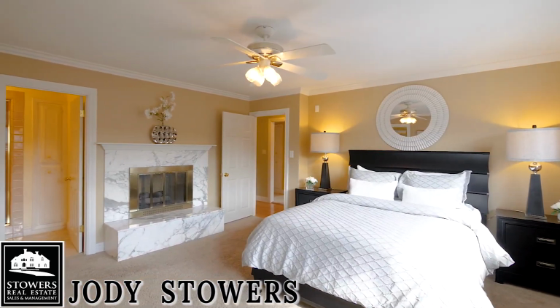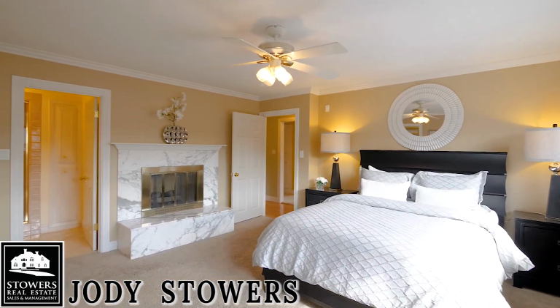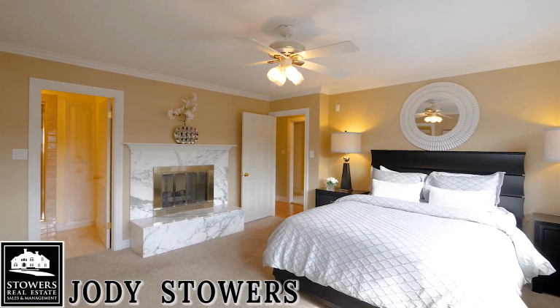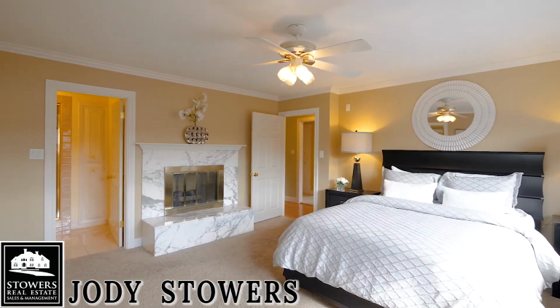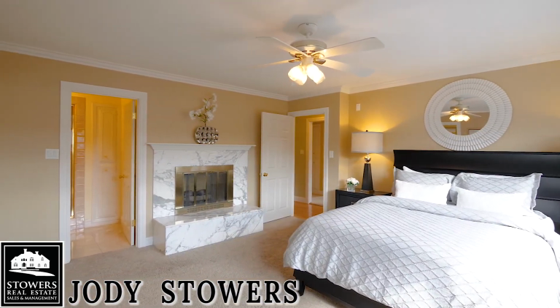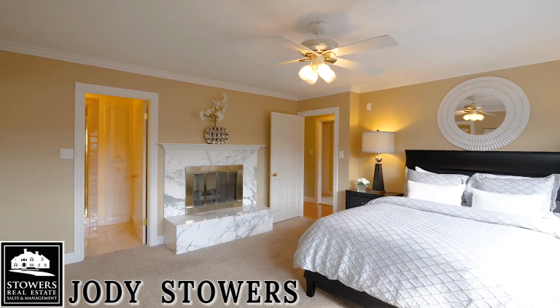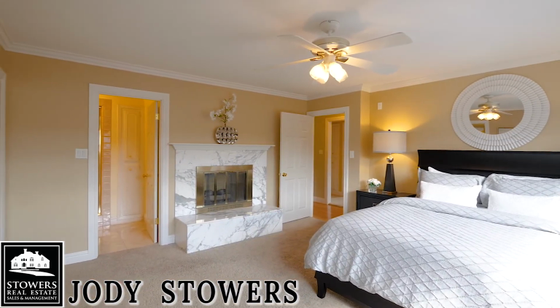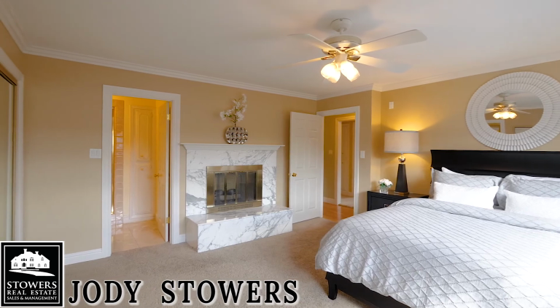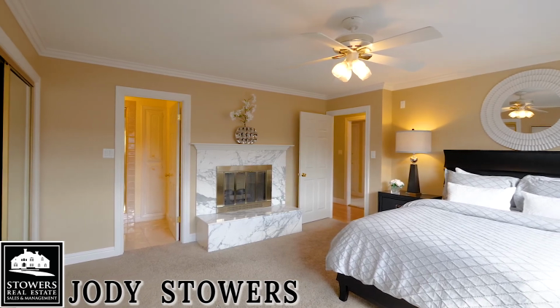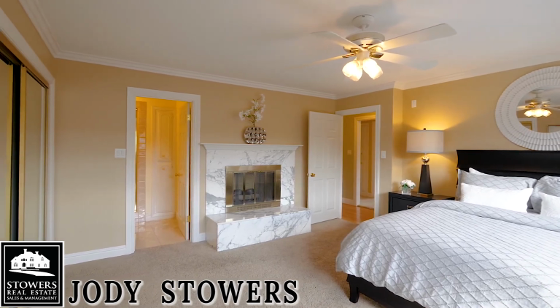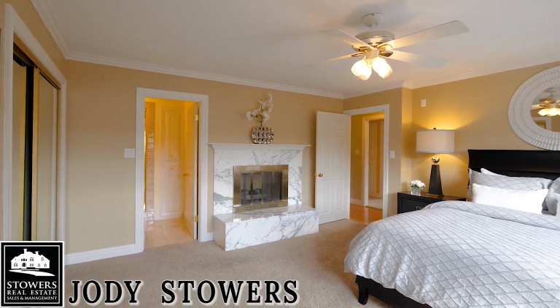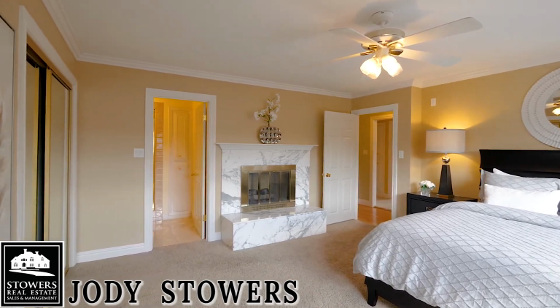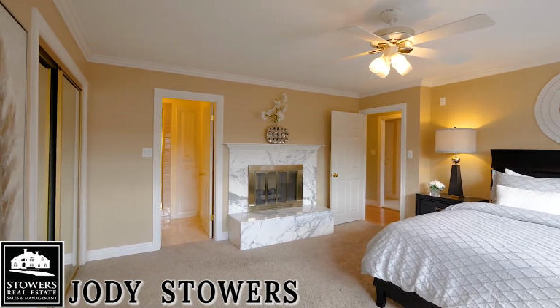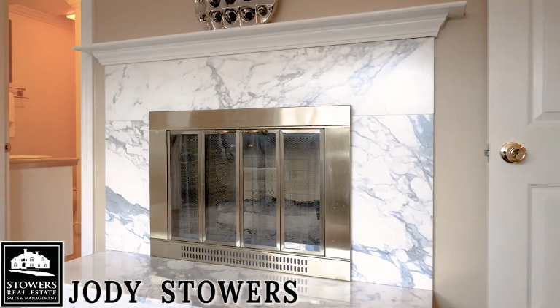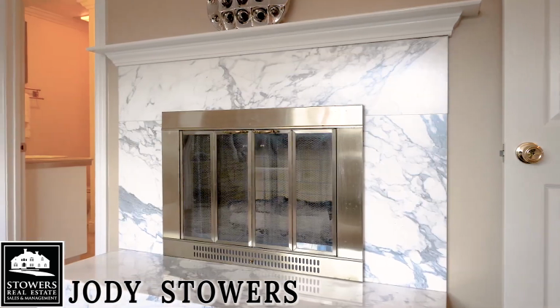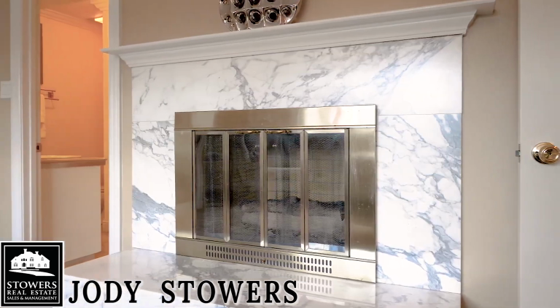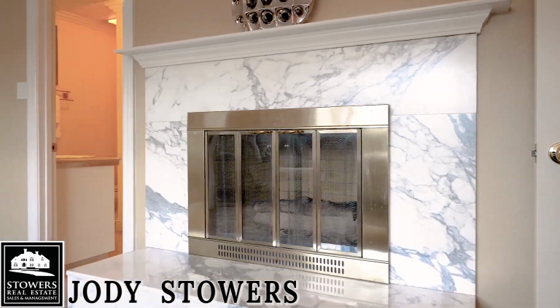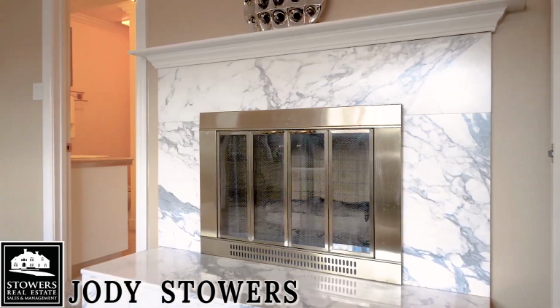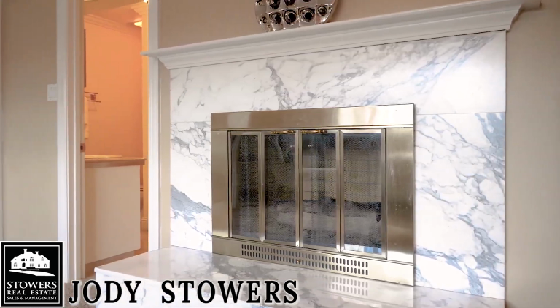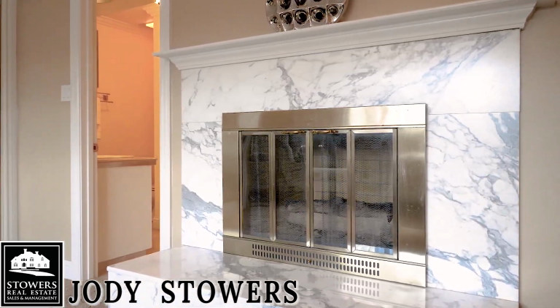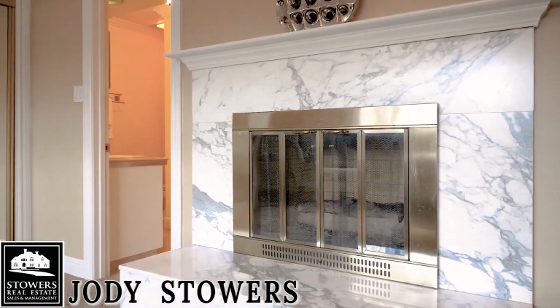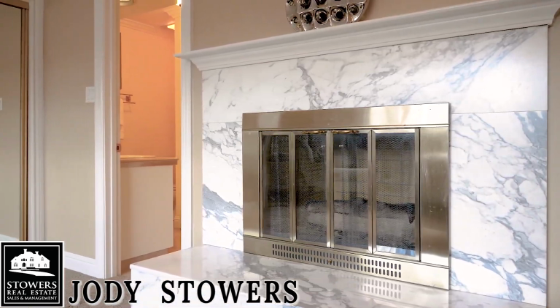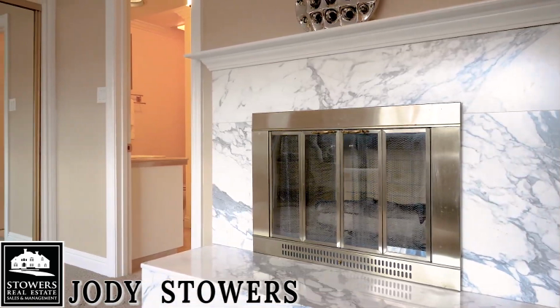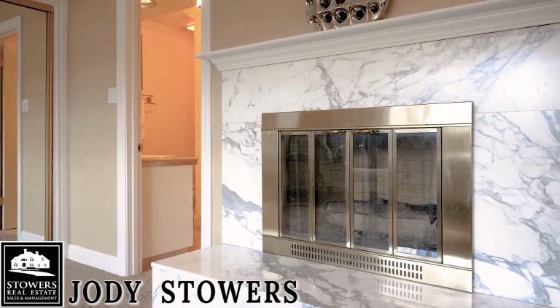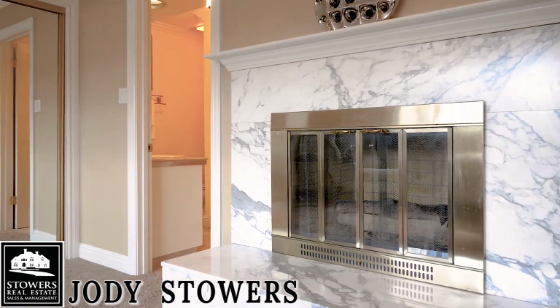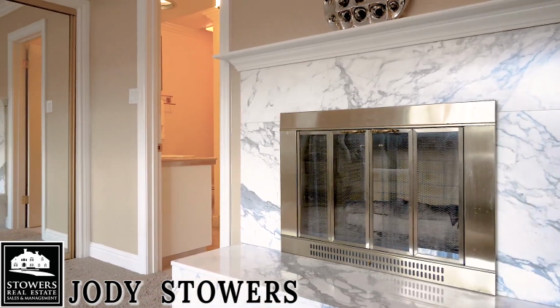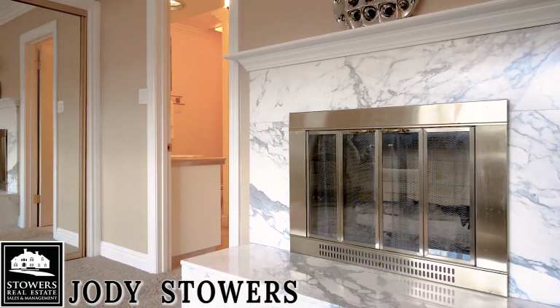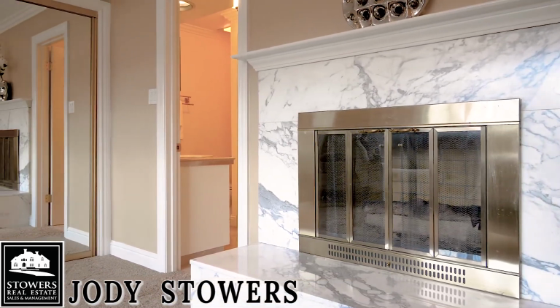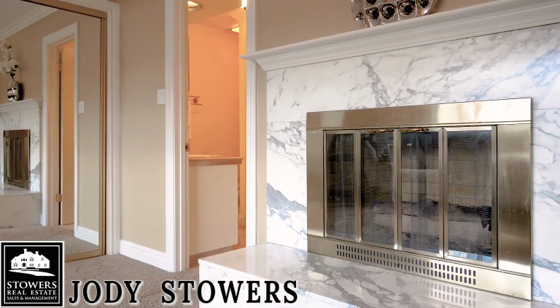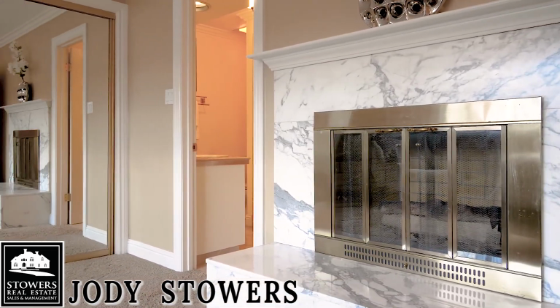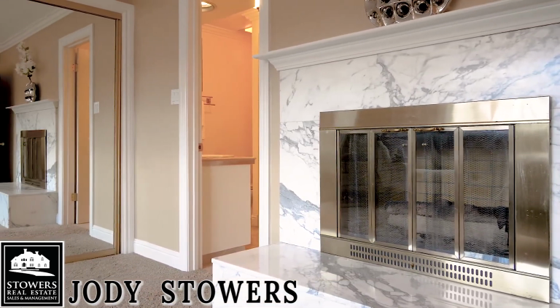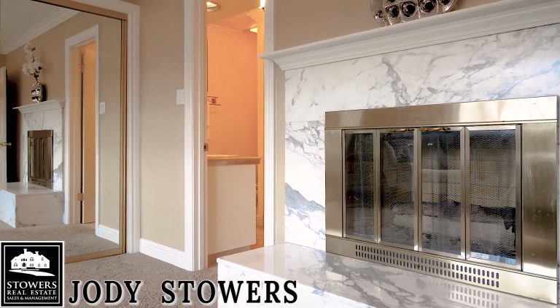The master bedroom showcases an impressive marble fireplace and crown molding.